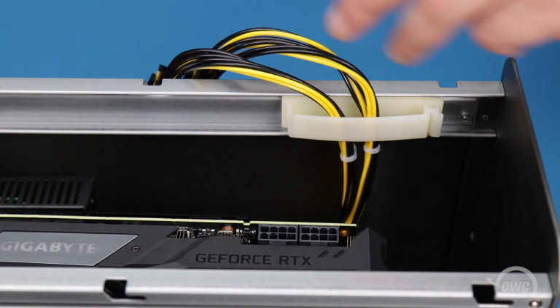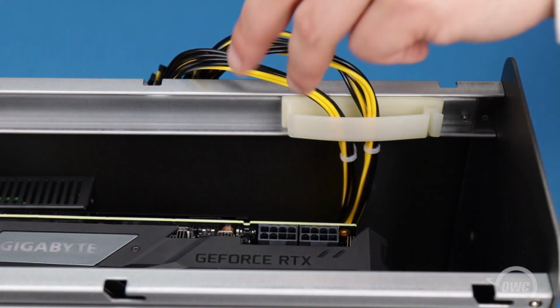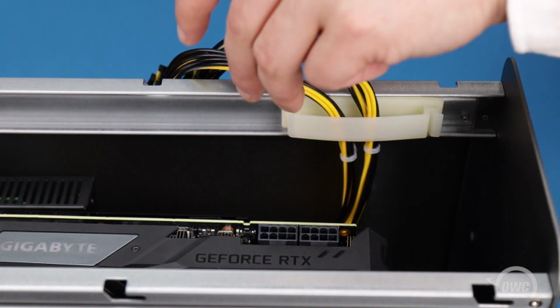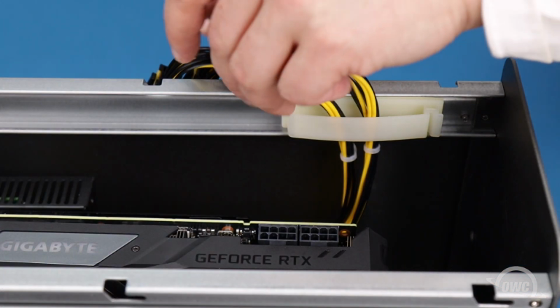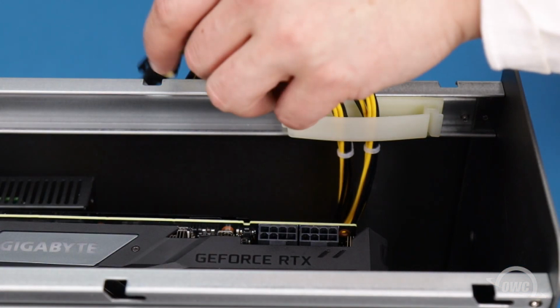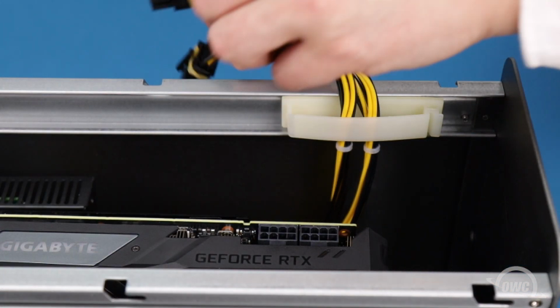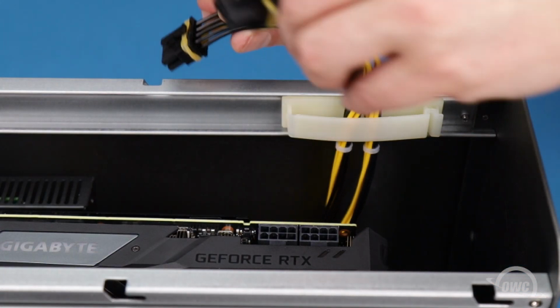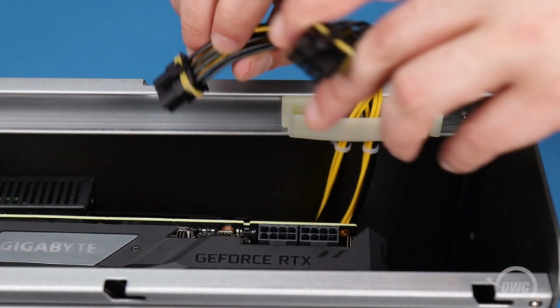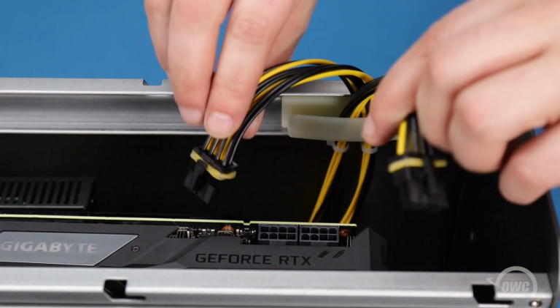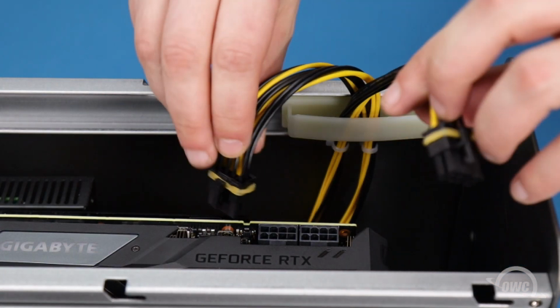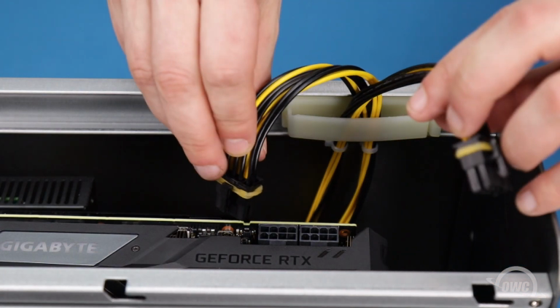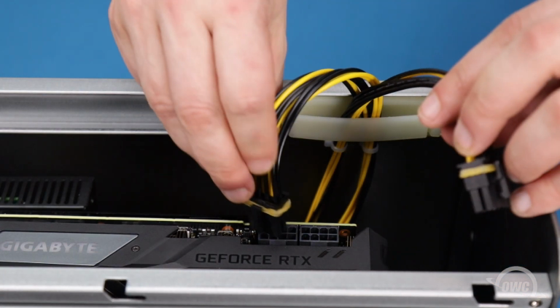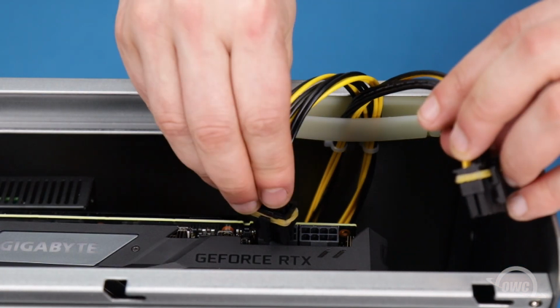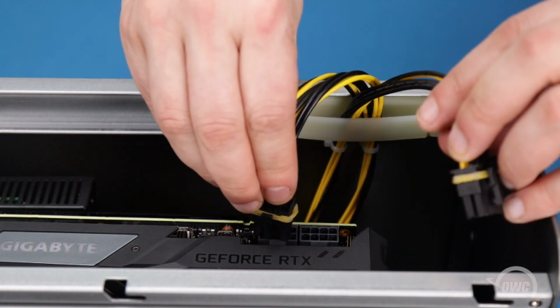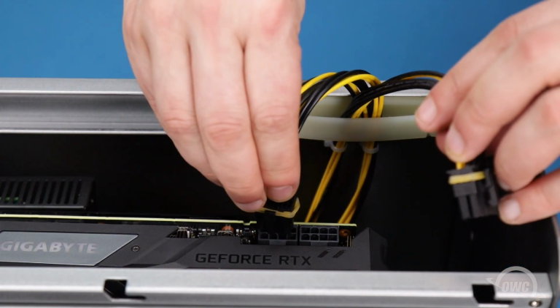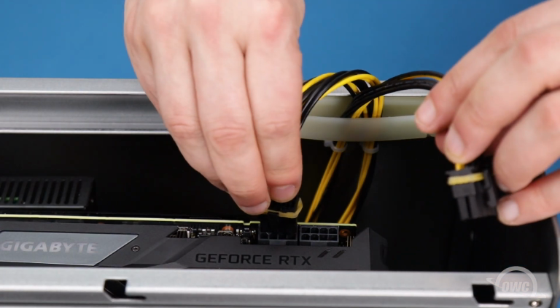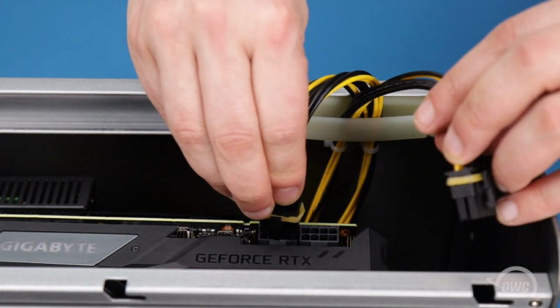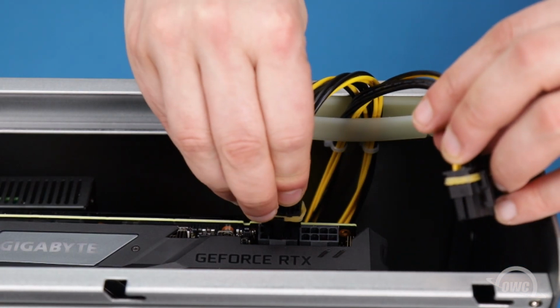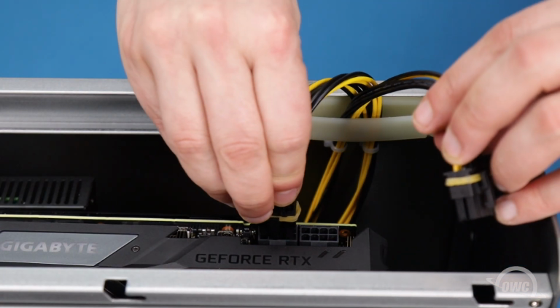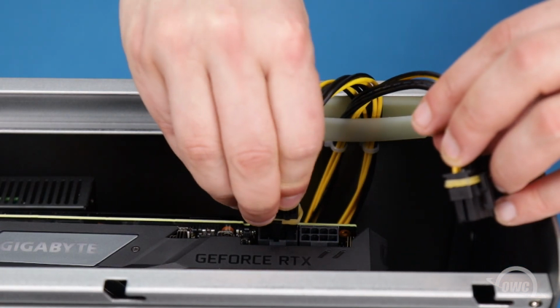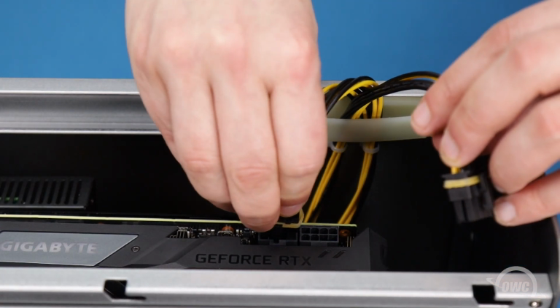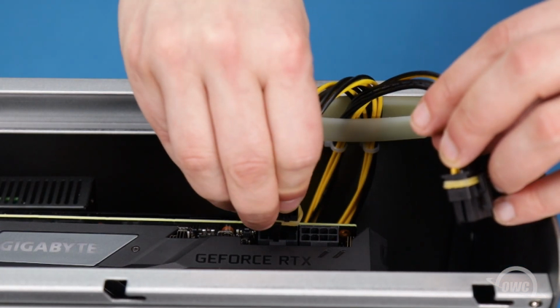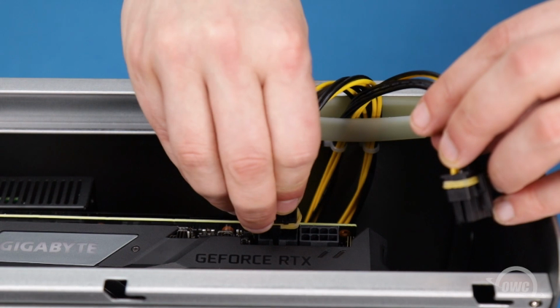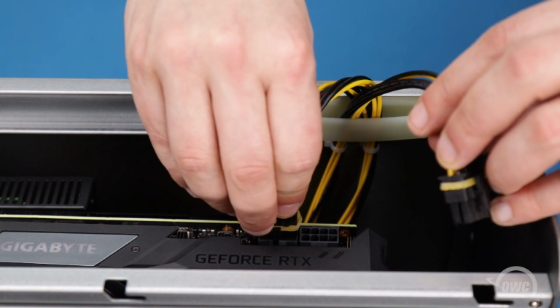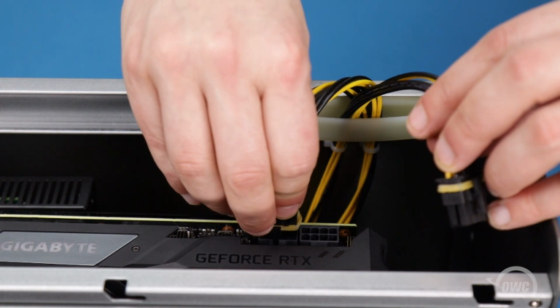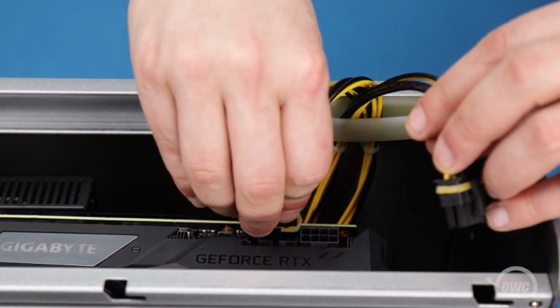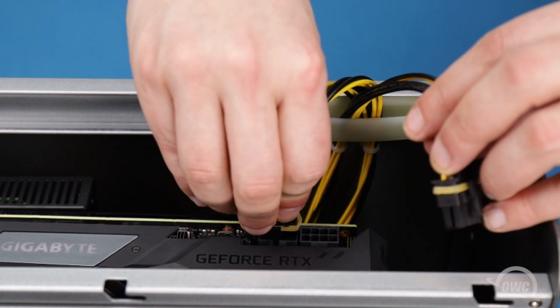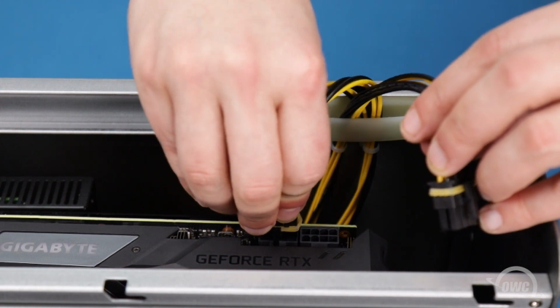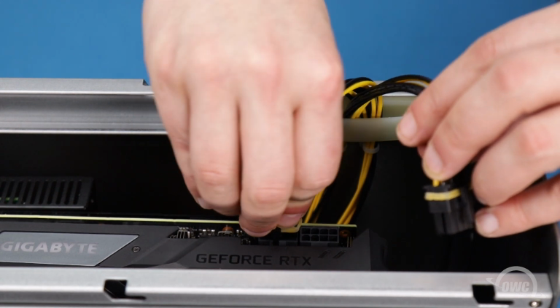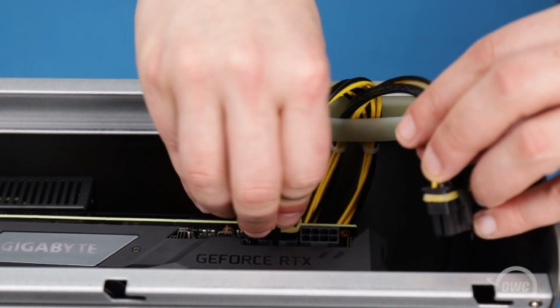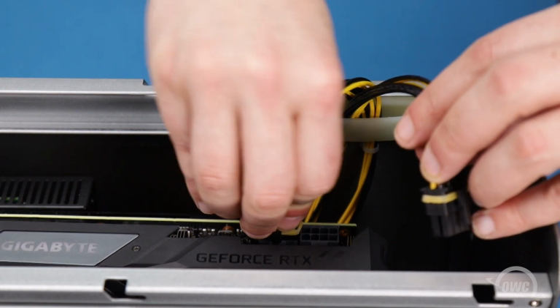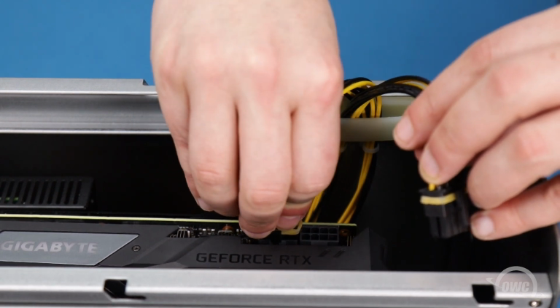The power connectors are keyed, so make sure they're oriented correctly and then slide them into place.